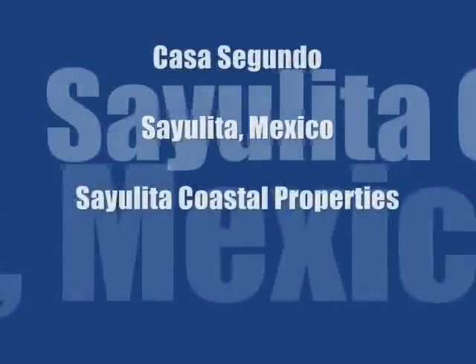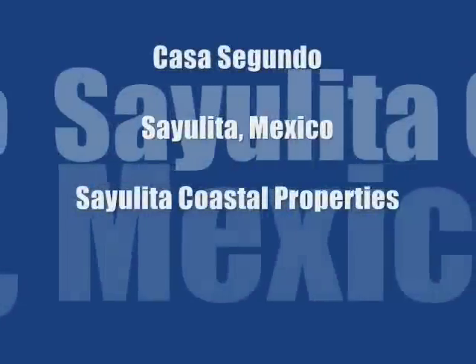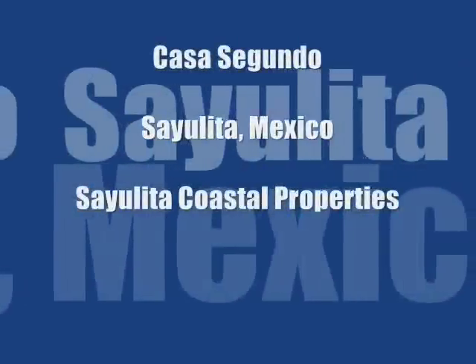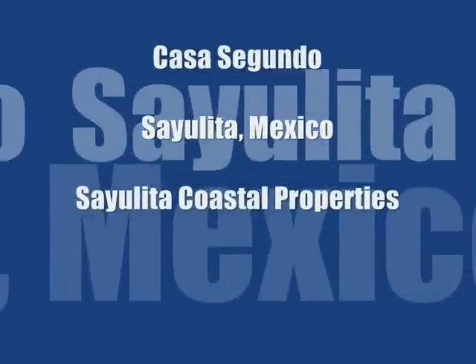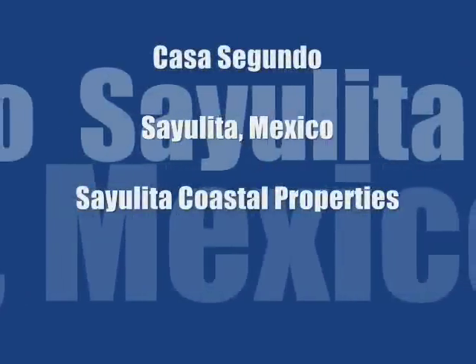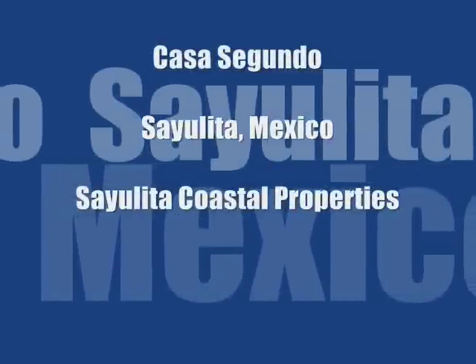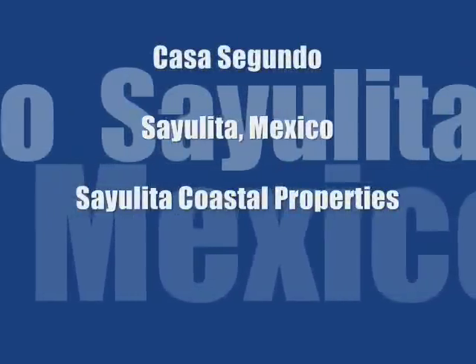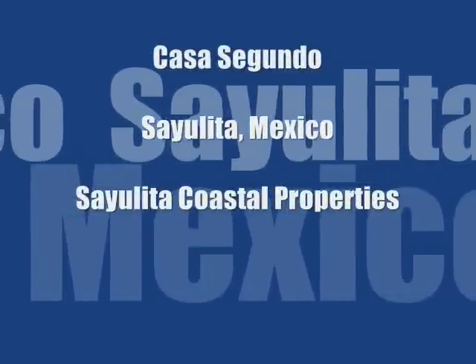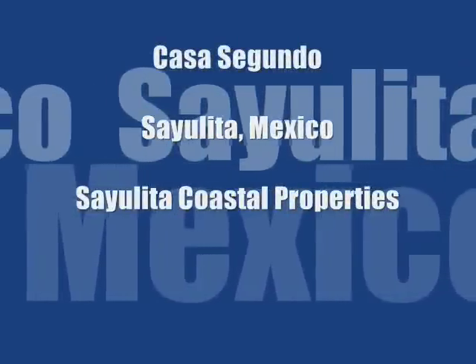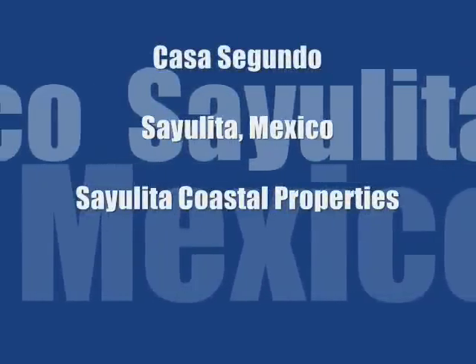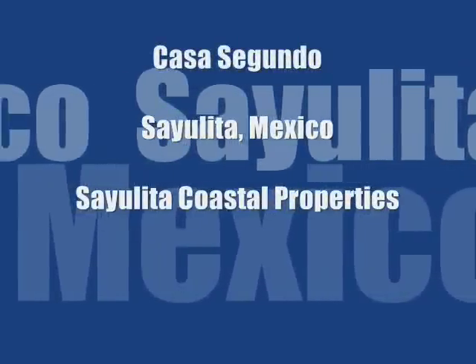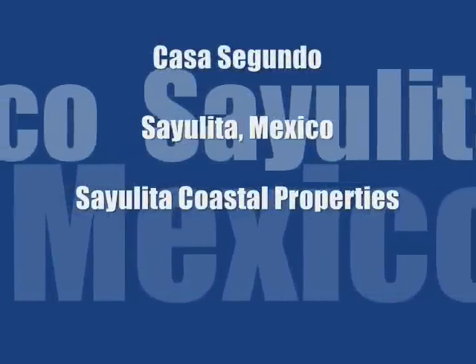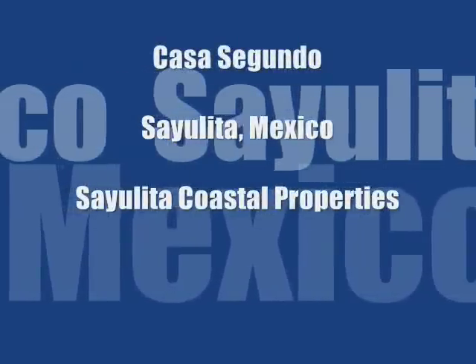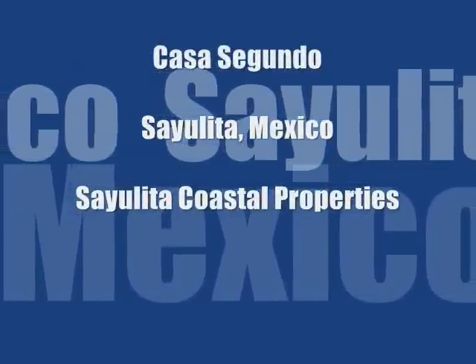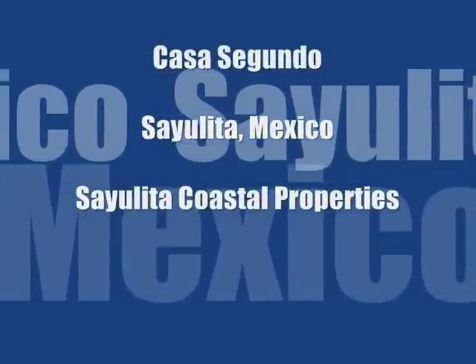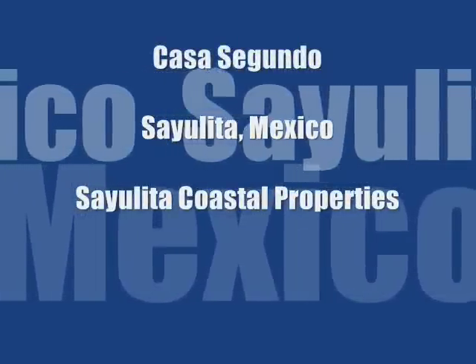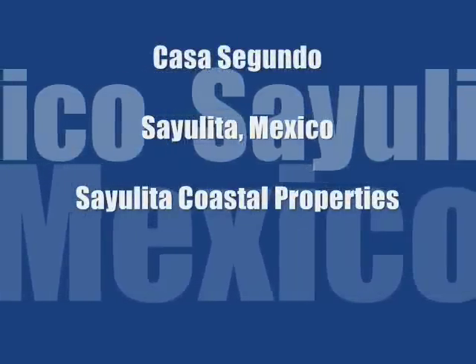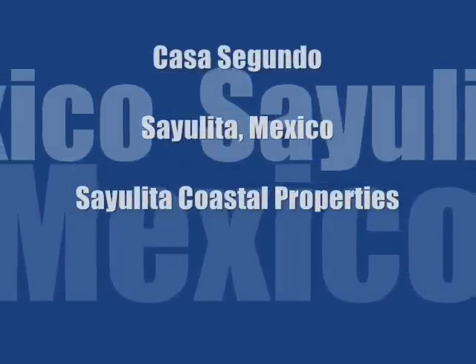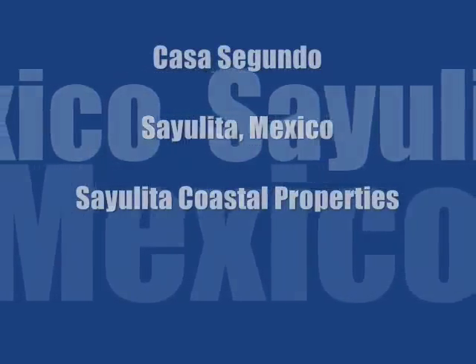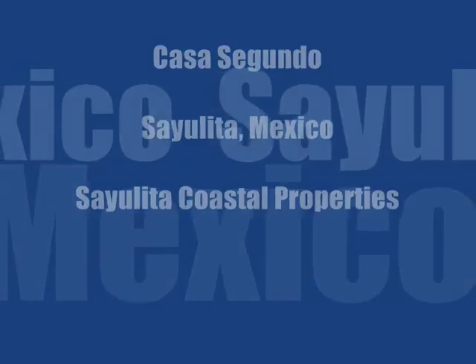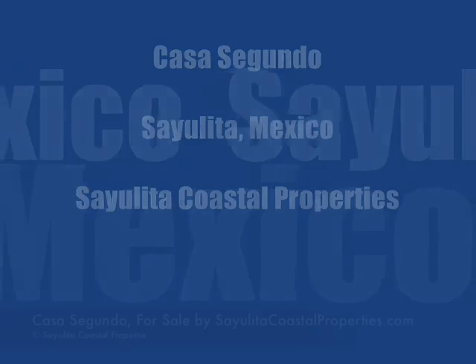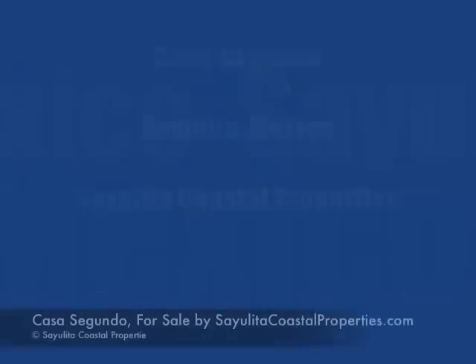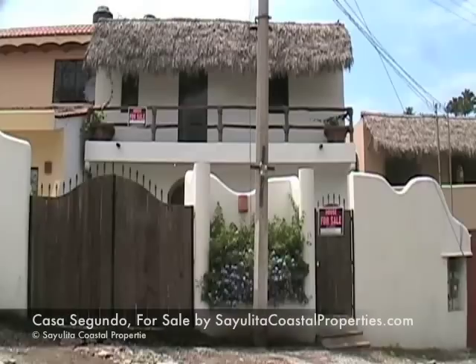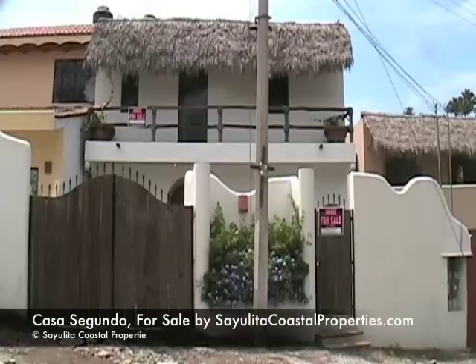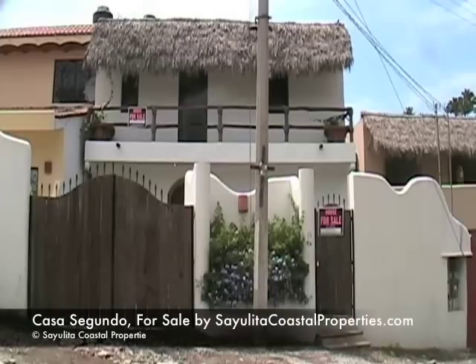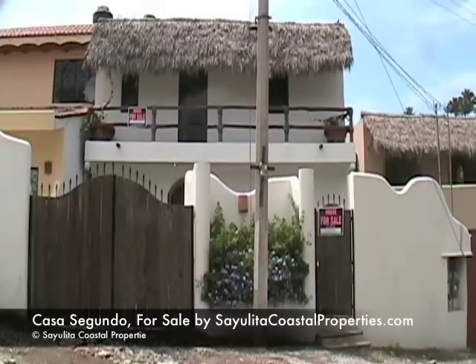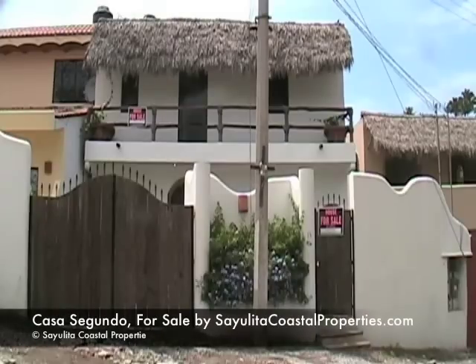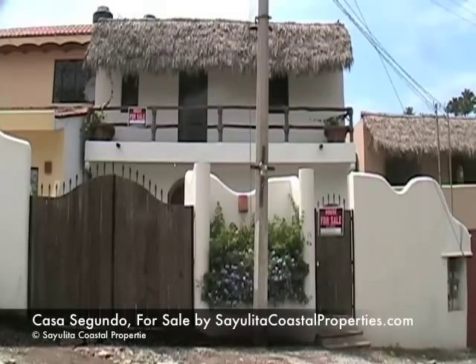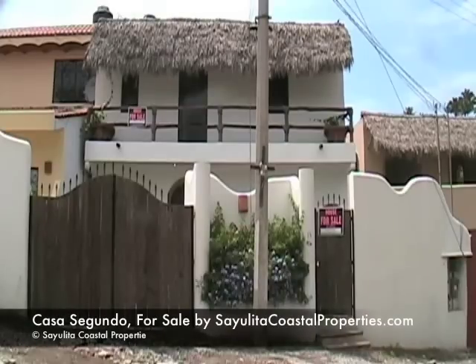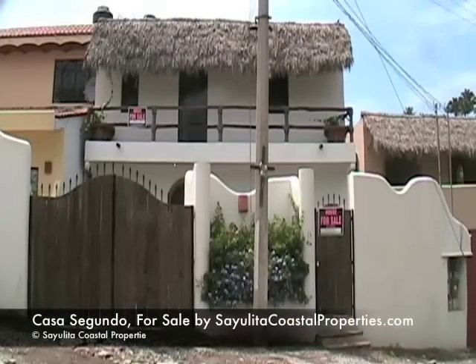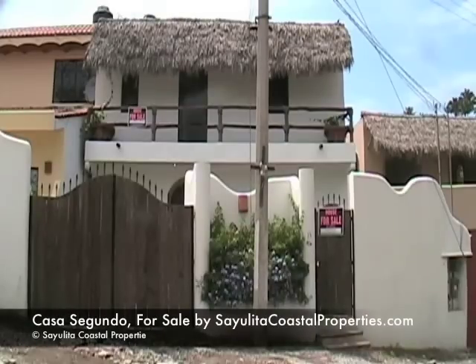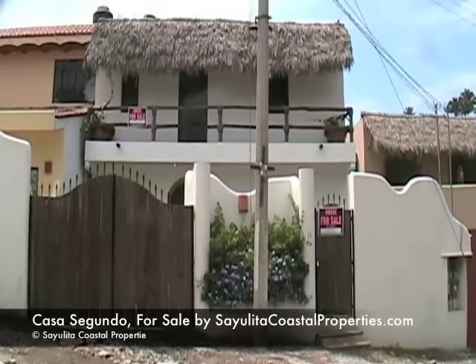Casa Segundo, Sayulita, Mexico. Brought to you by Sayulita Coastal Properties.